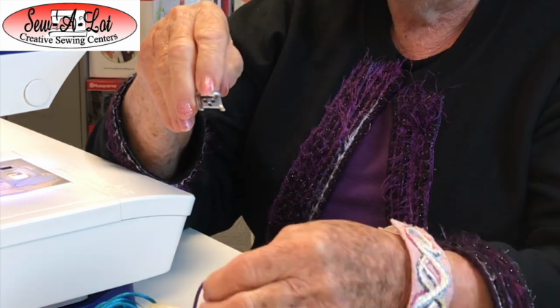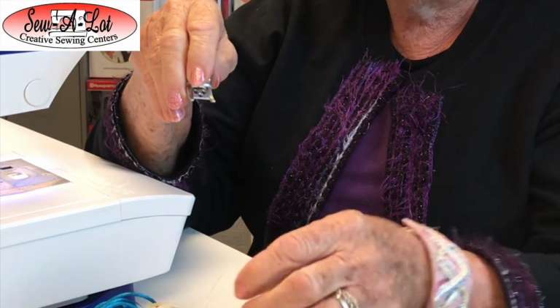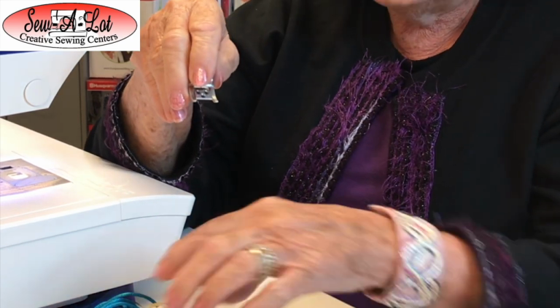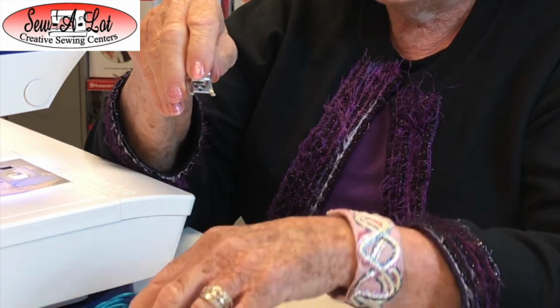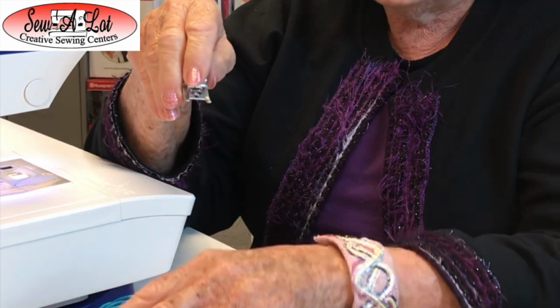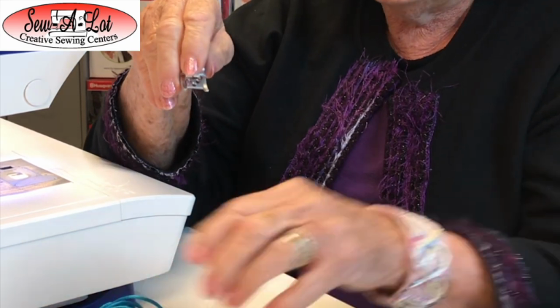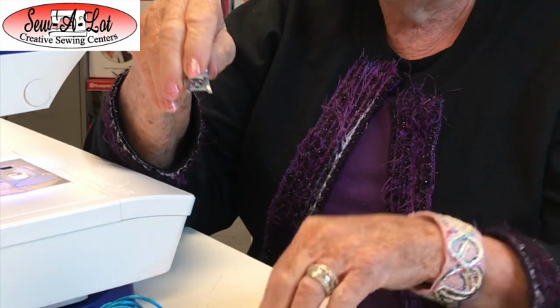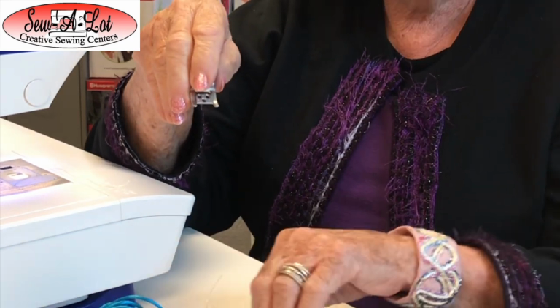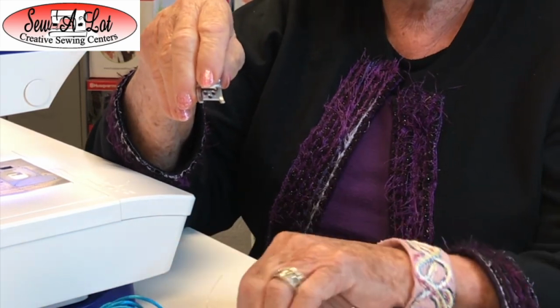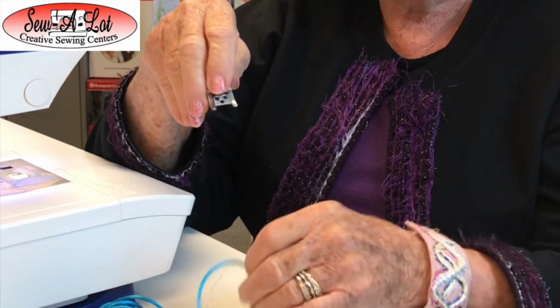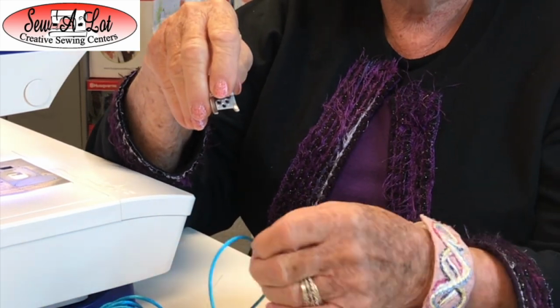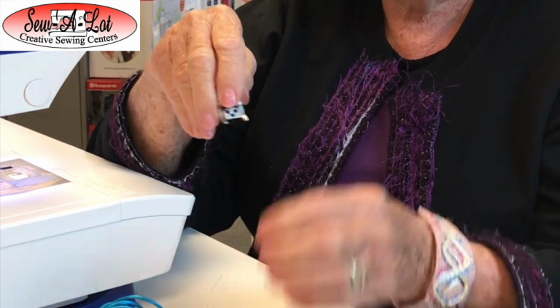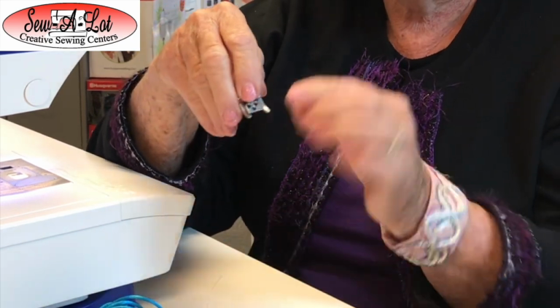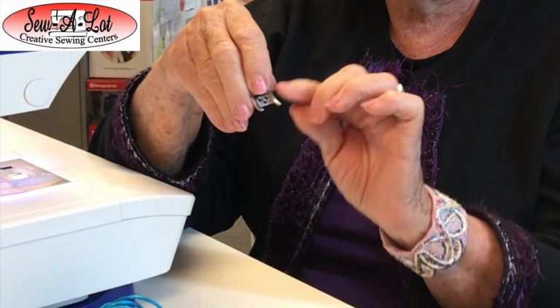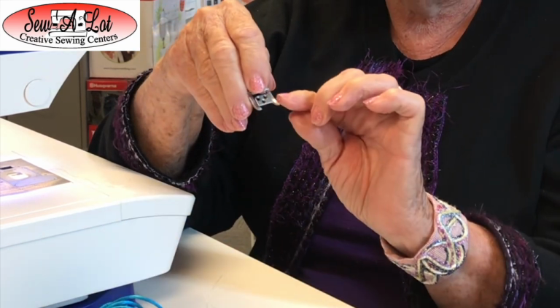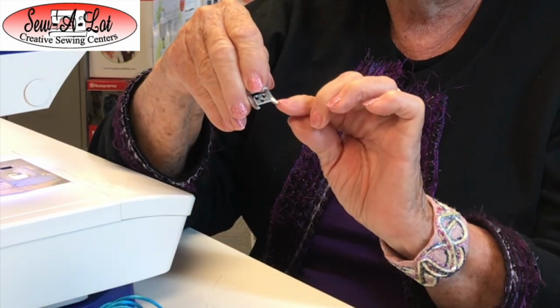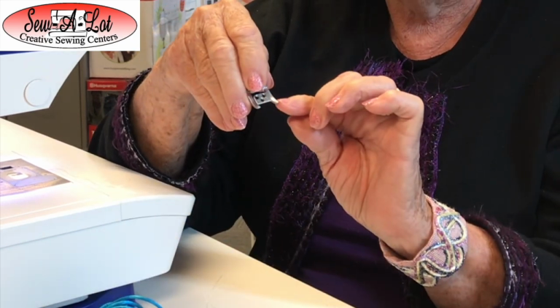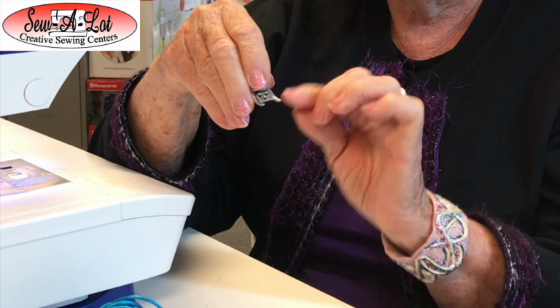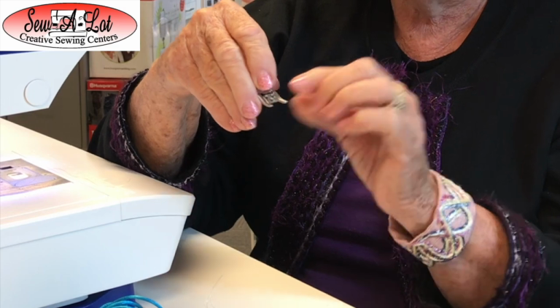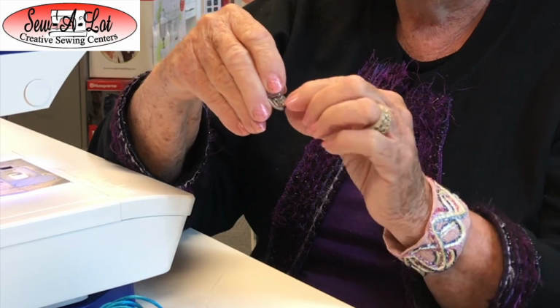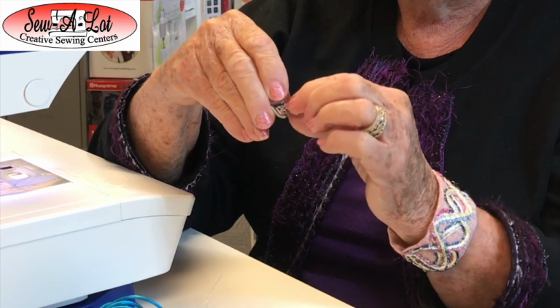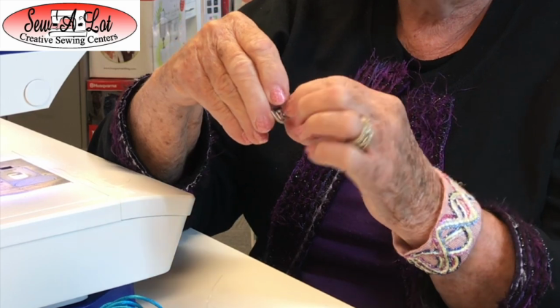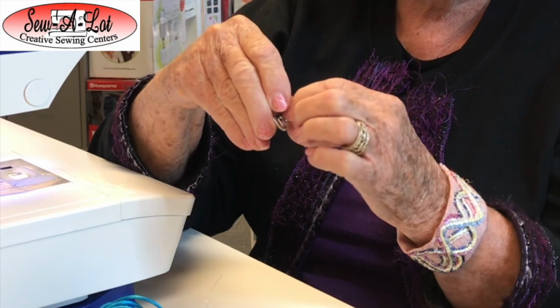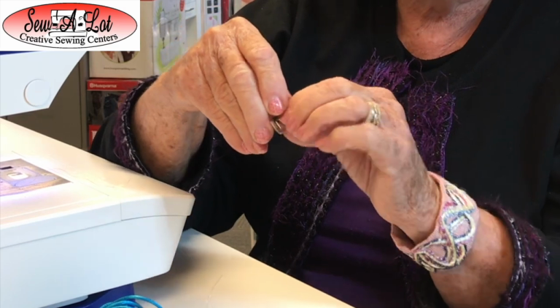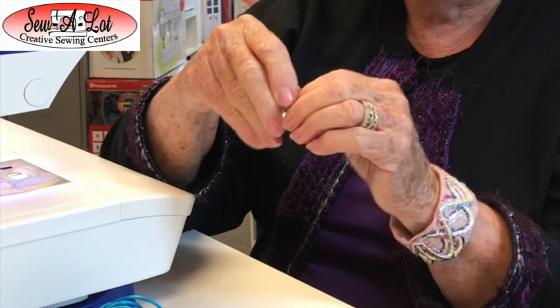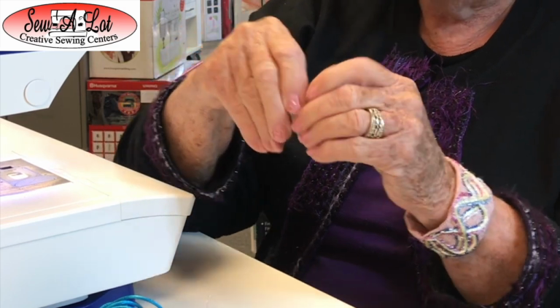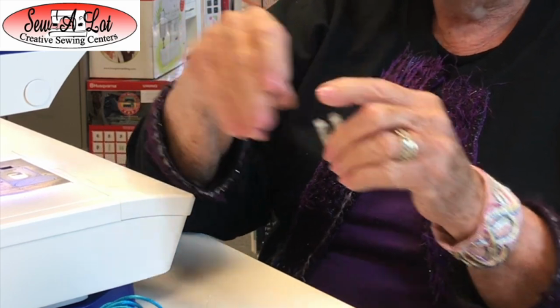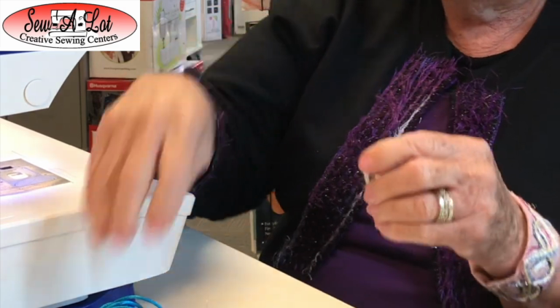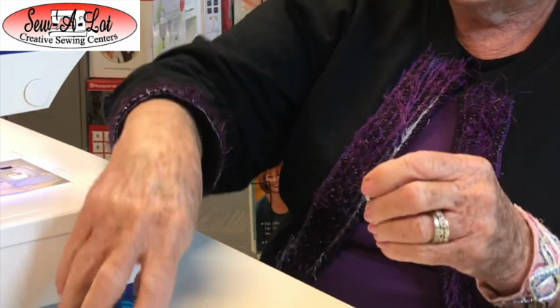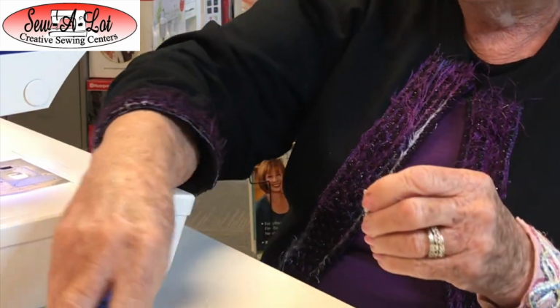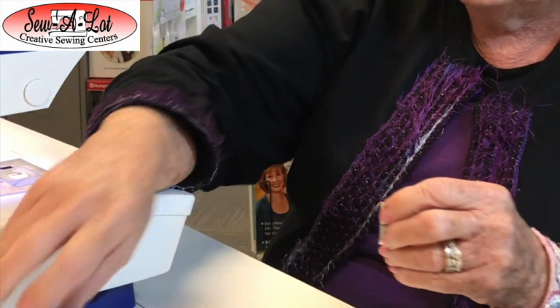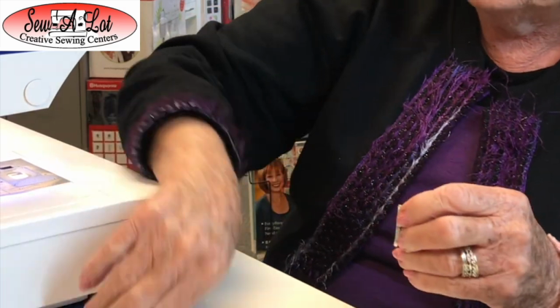Just make sure that your yarn is smooth so it doesn't have any bumps that would prevent it from feeding through evenly.